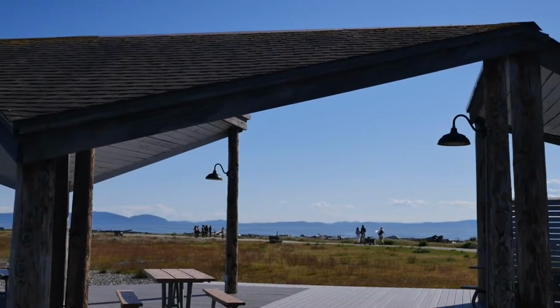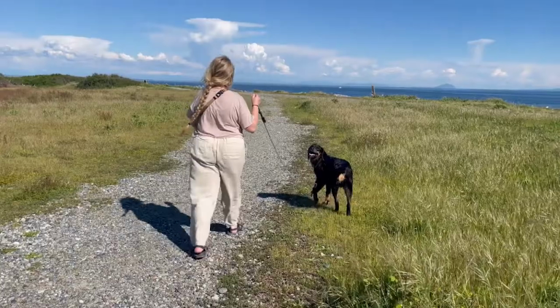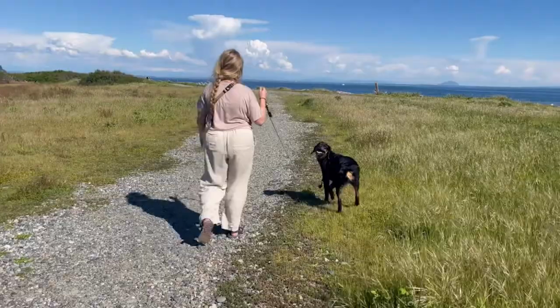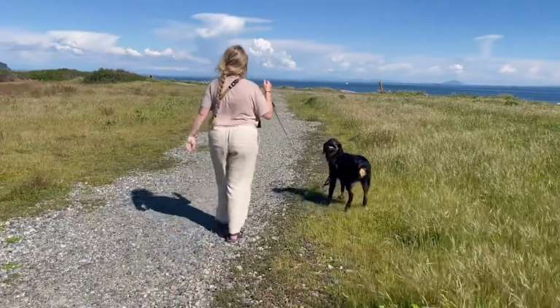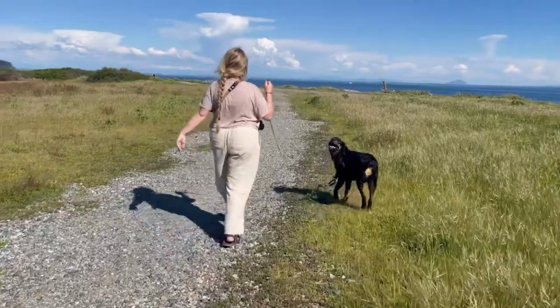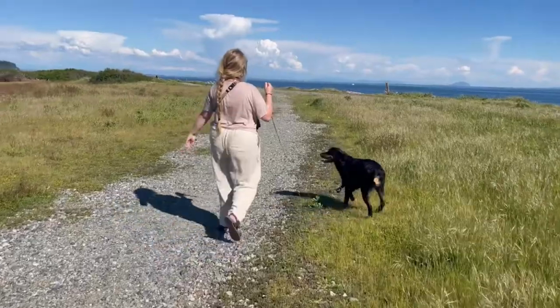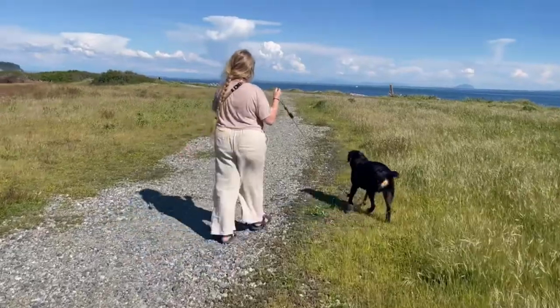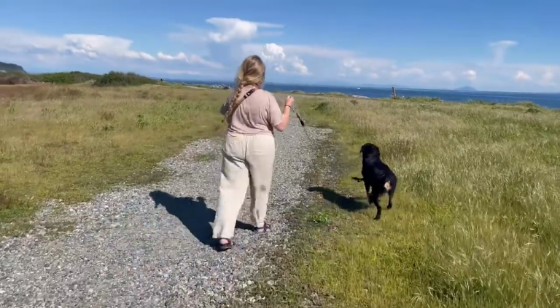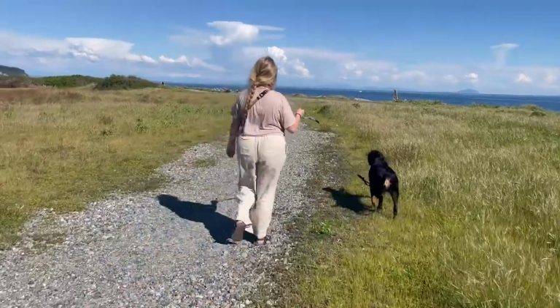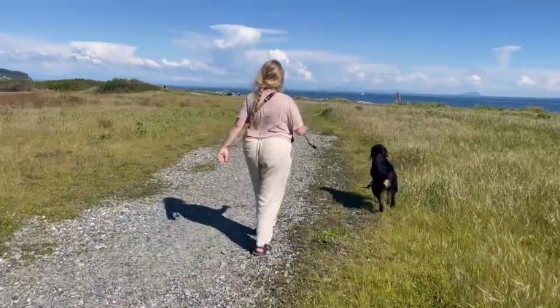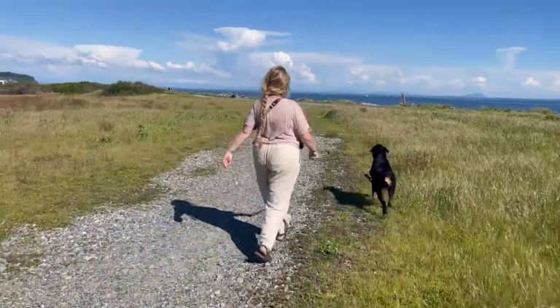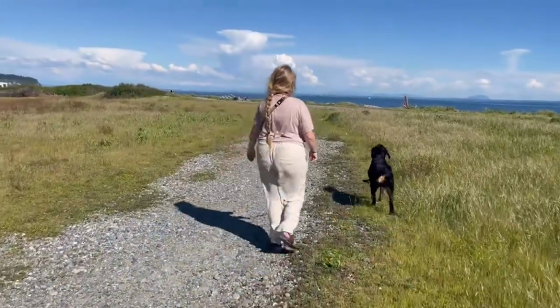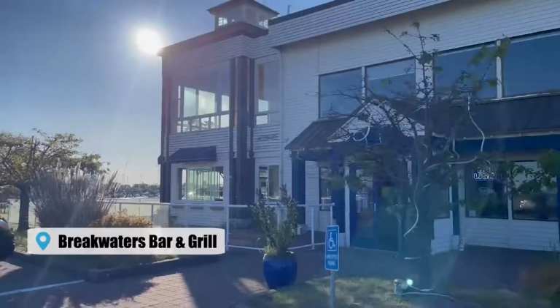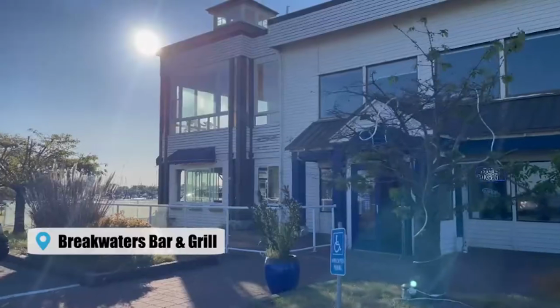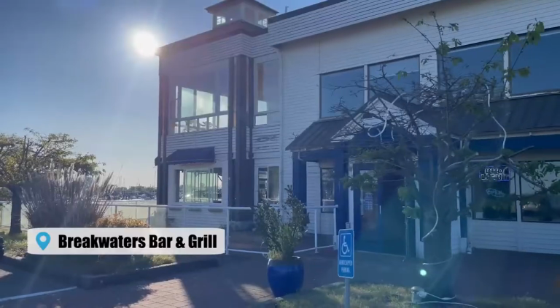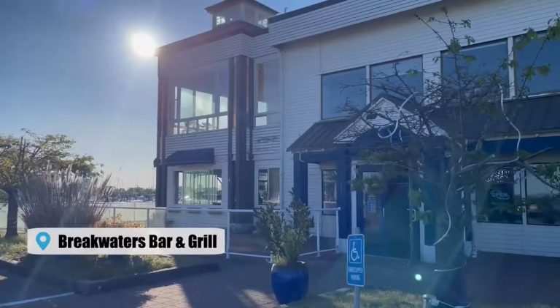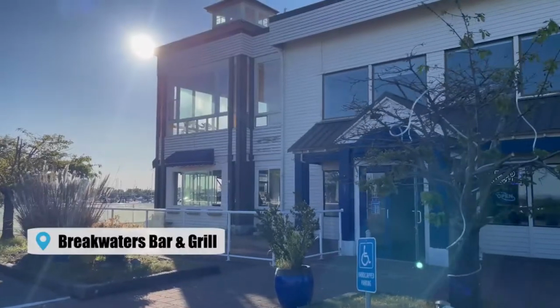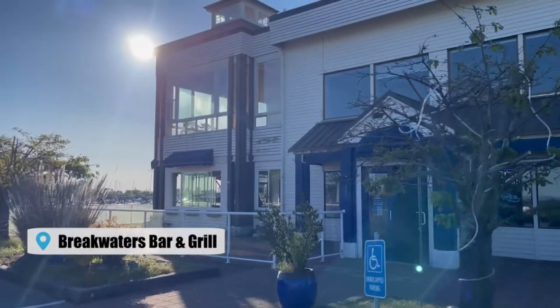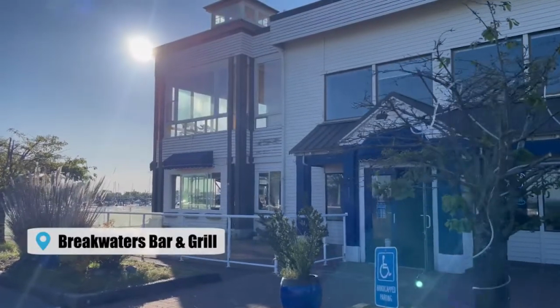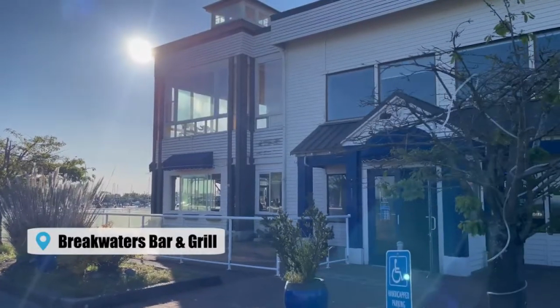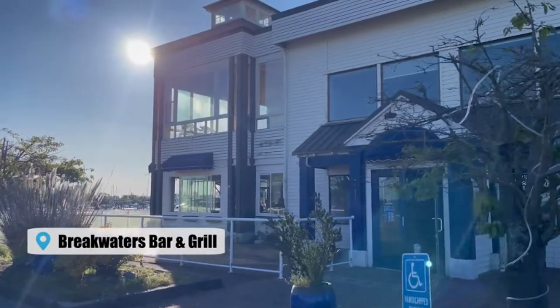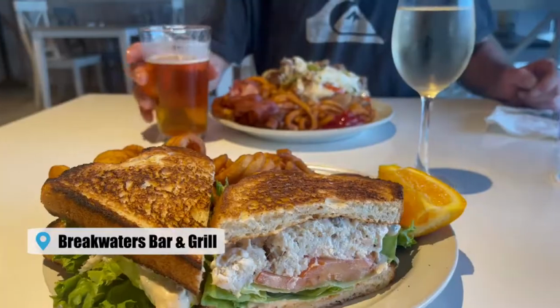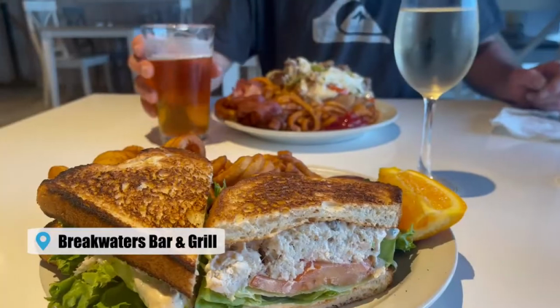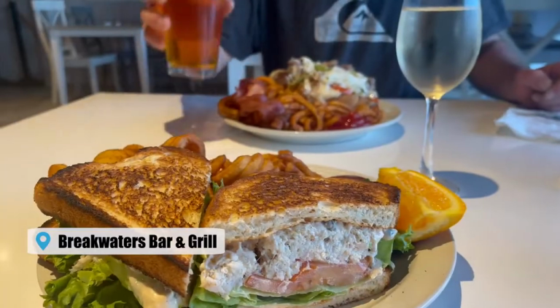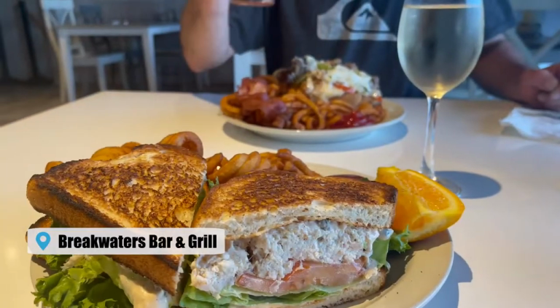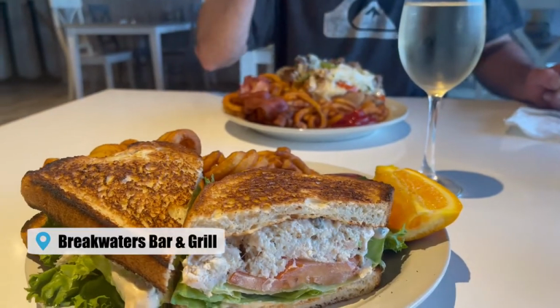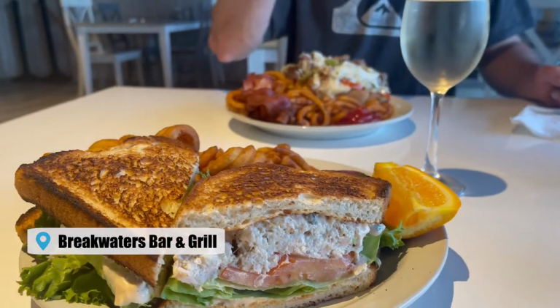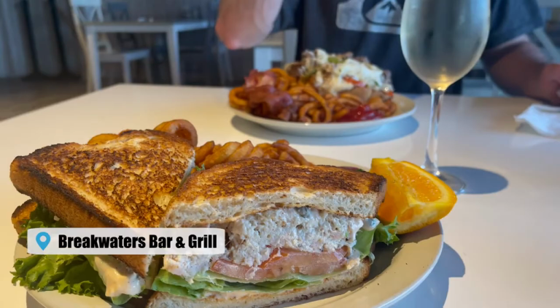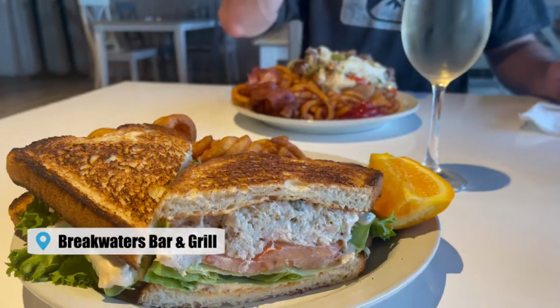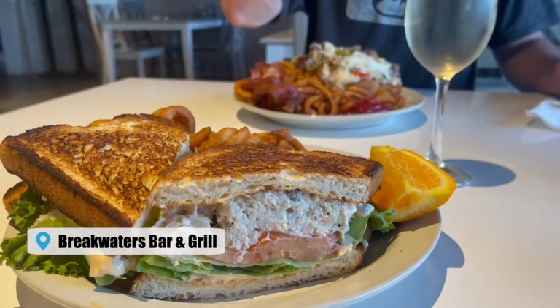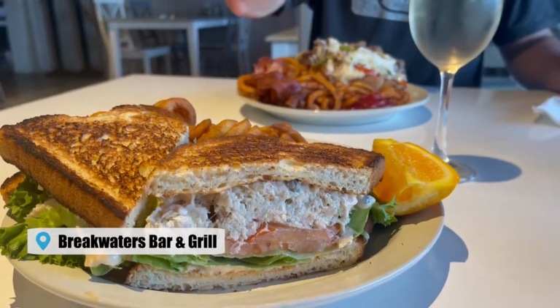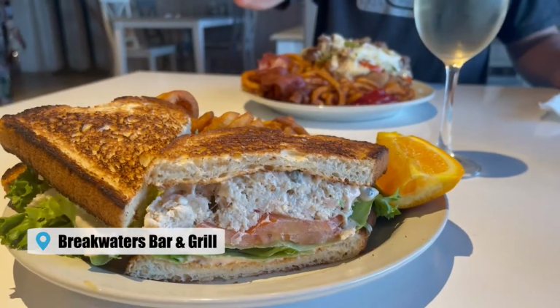After working up an appetite, we walked to Breakwater's Bar & Grill next to the marina for a craft brew and some delicious seafood sandwiches.